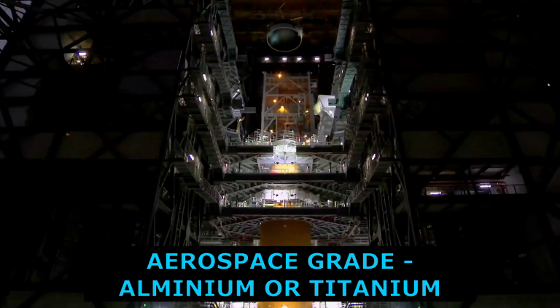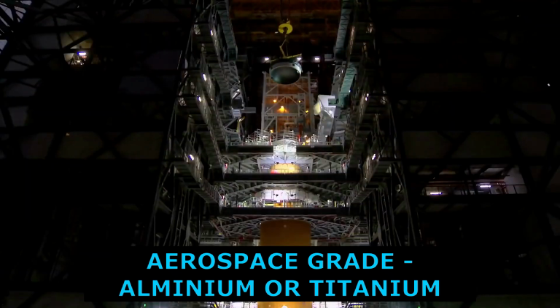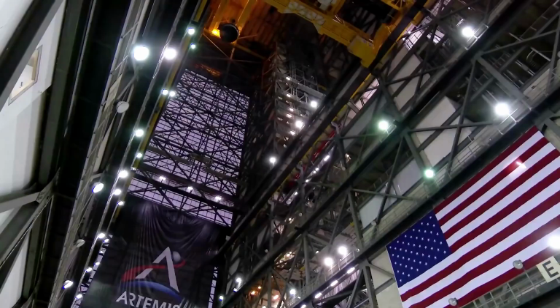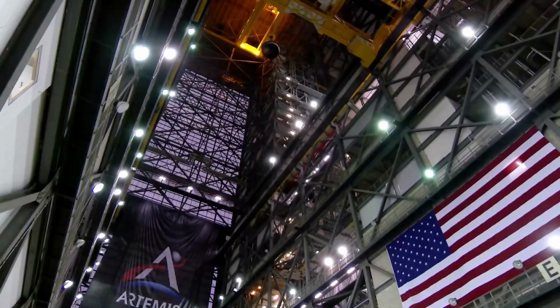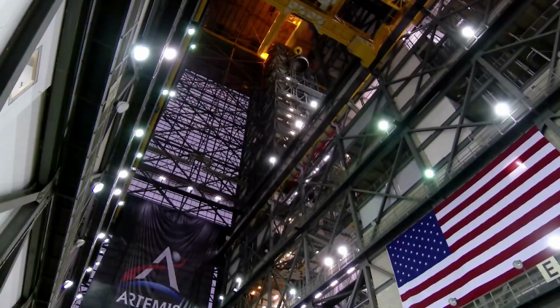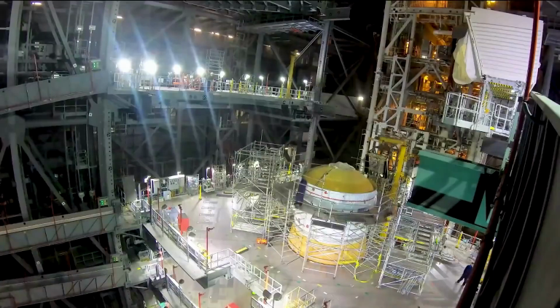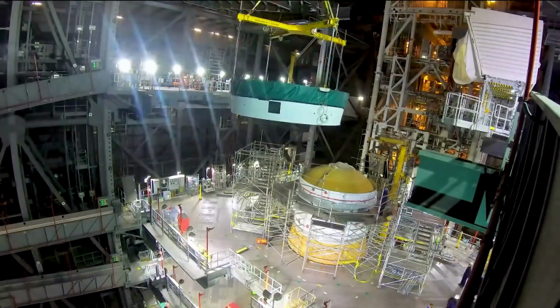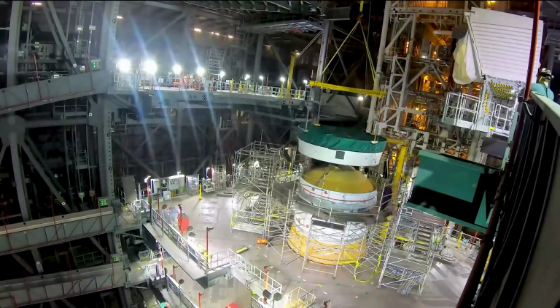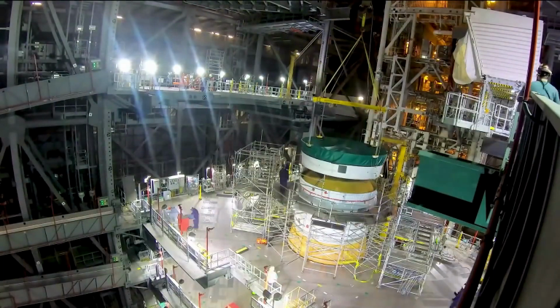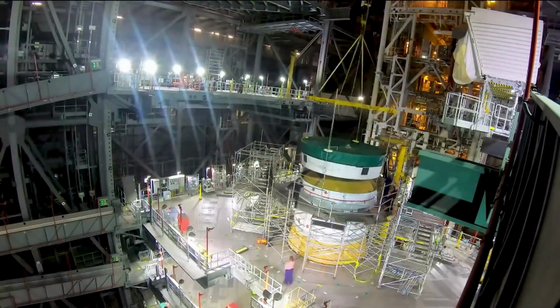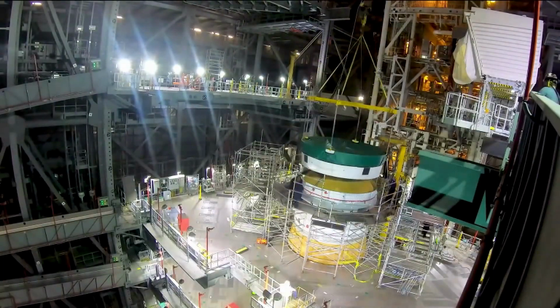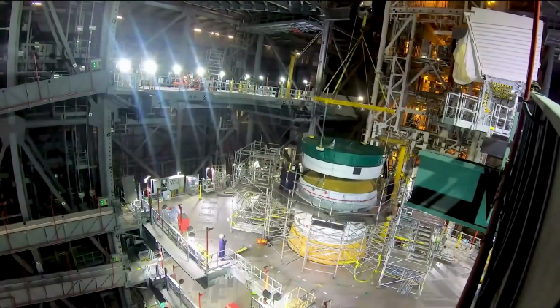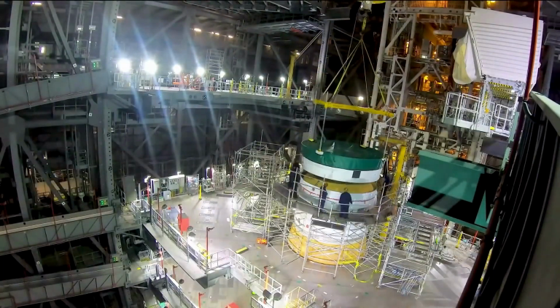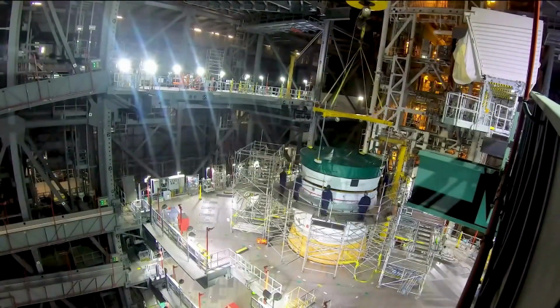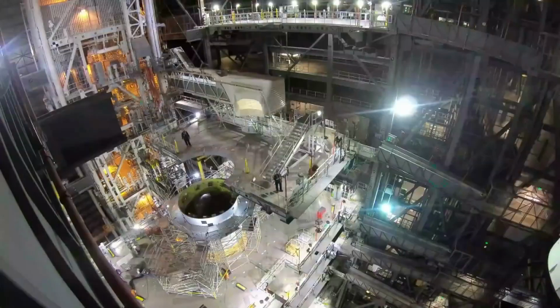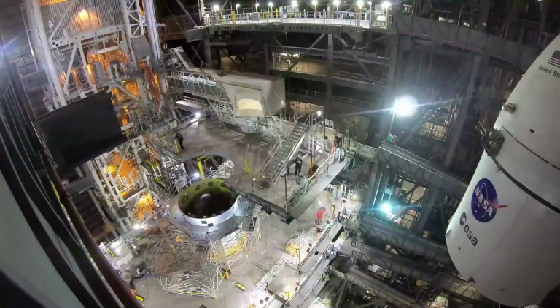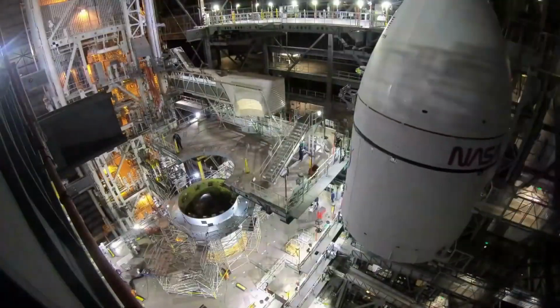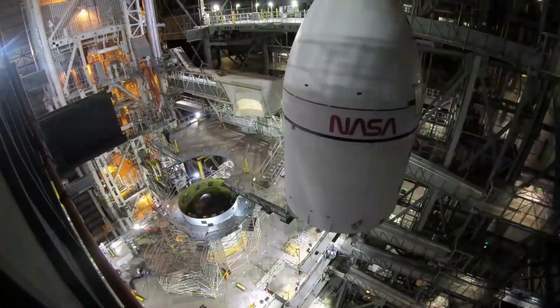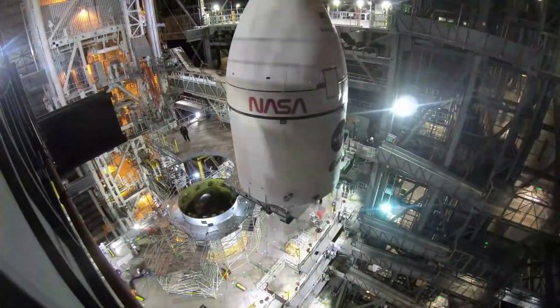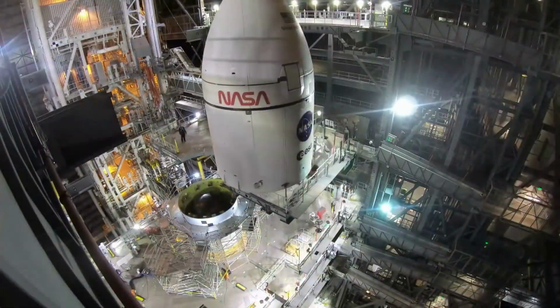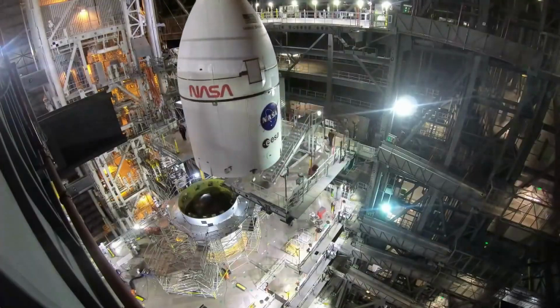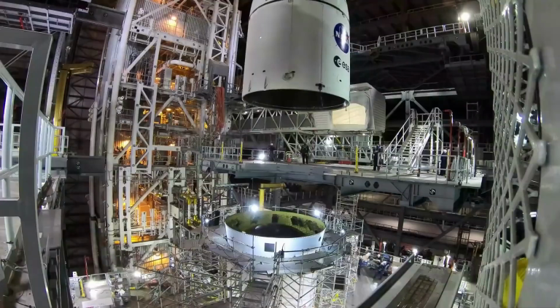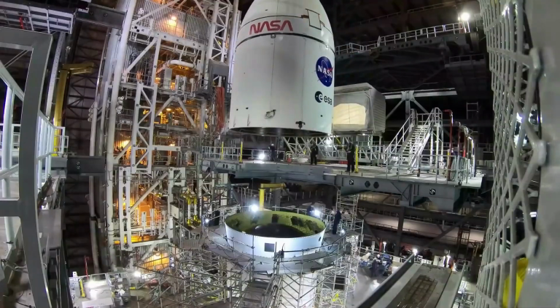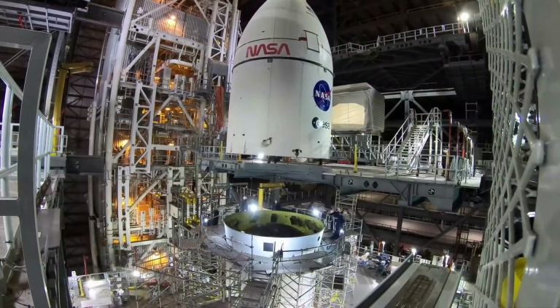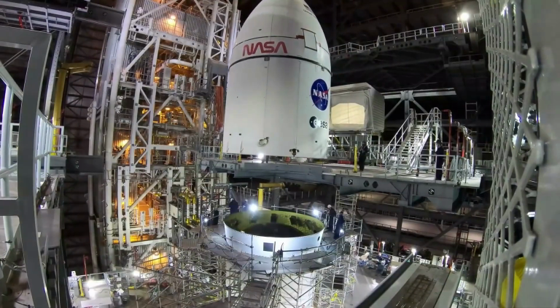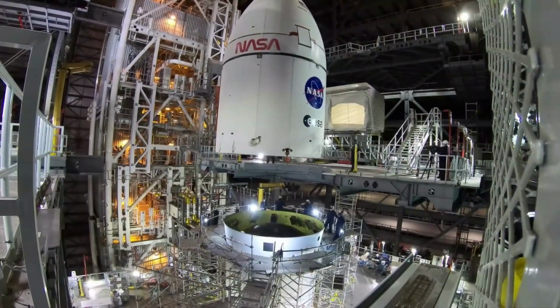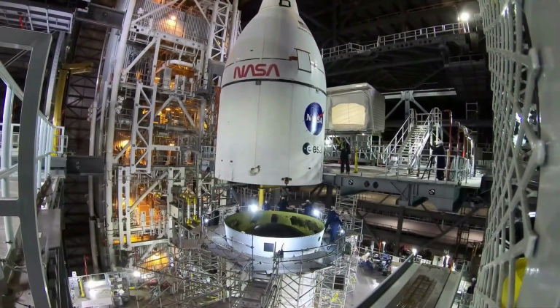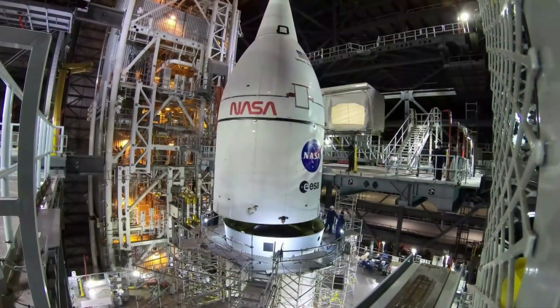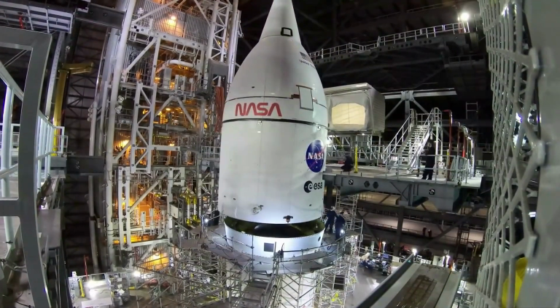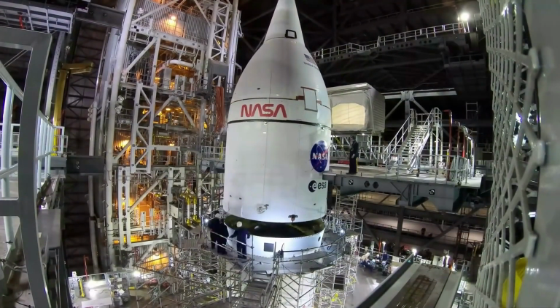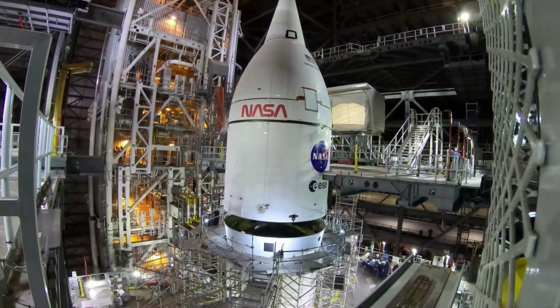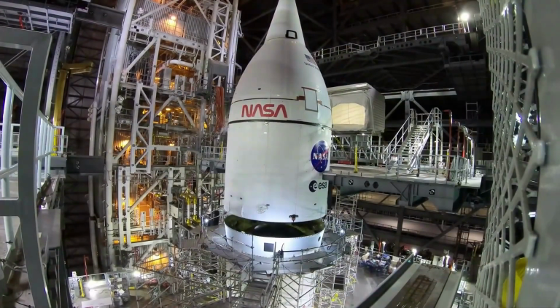Future rocket designers are even looking into using carbon composite structures, for example, the Starship.